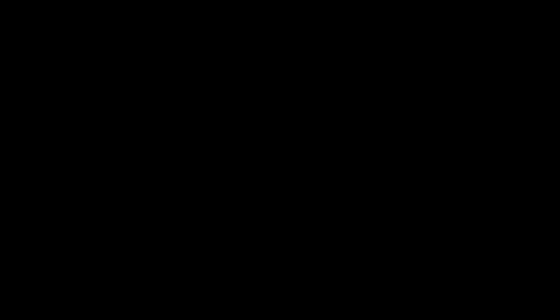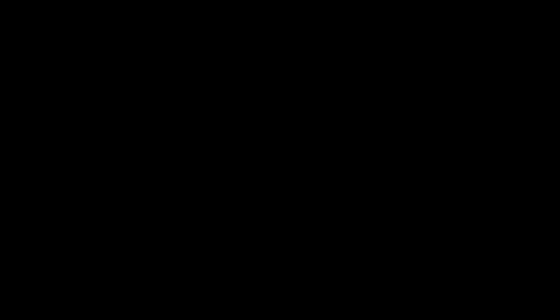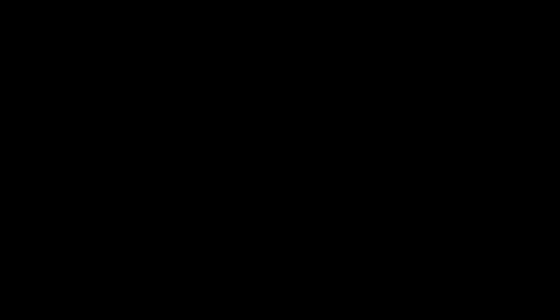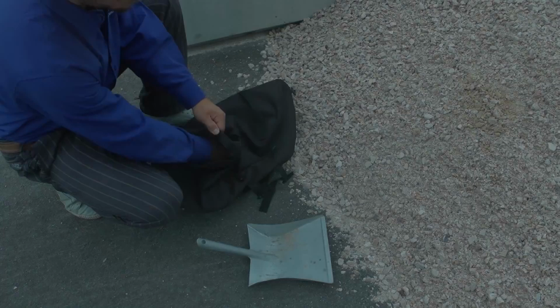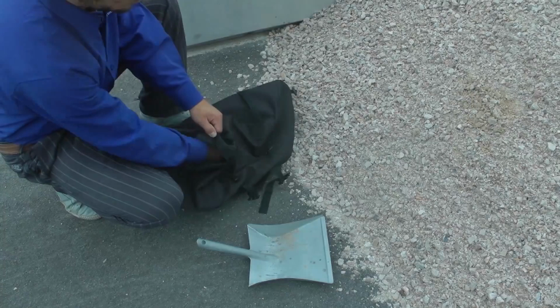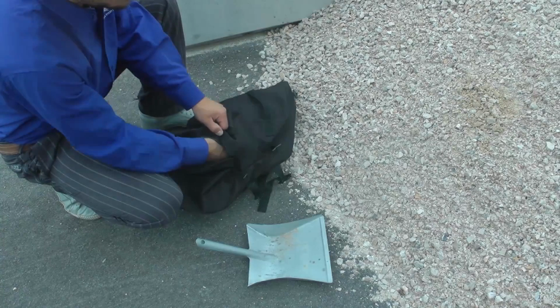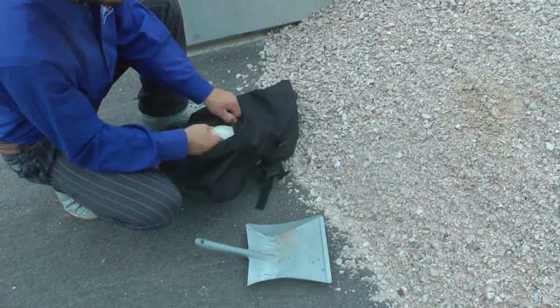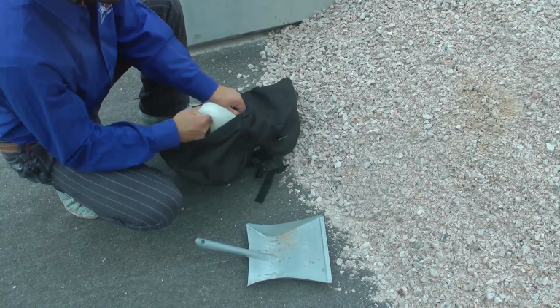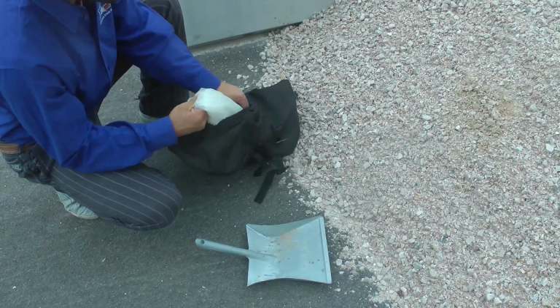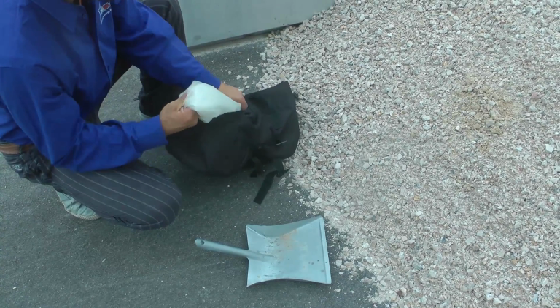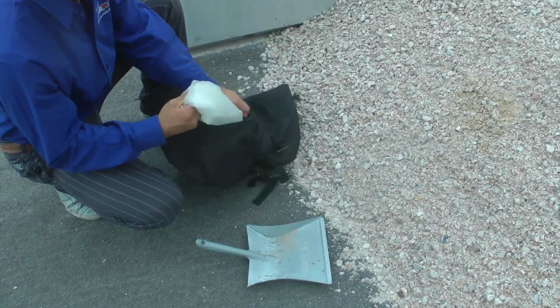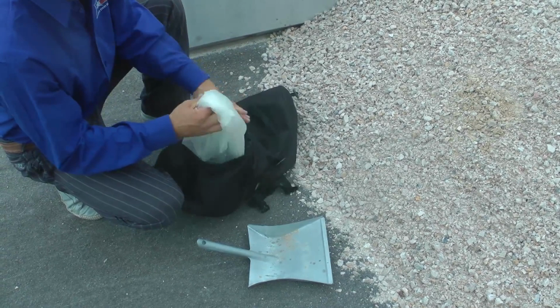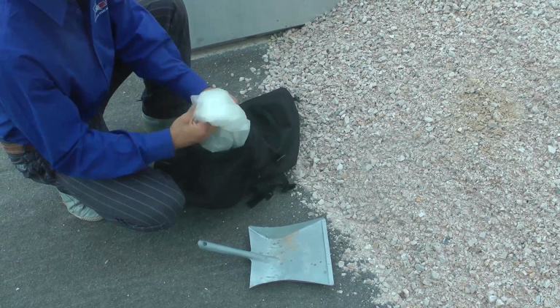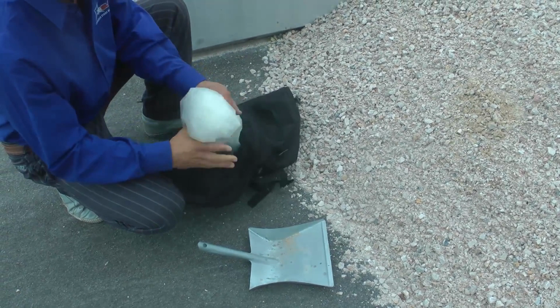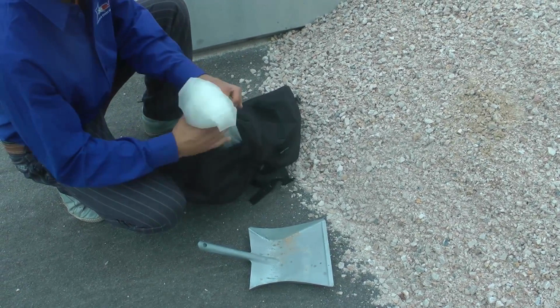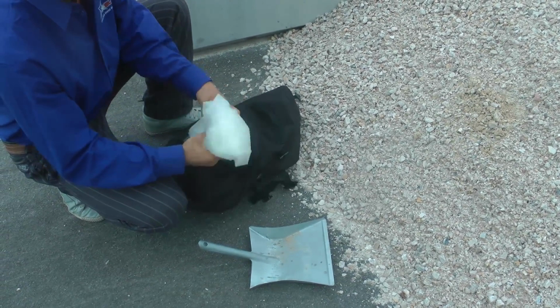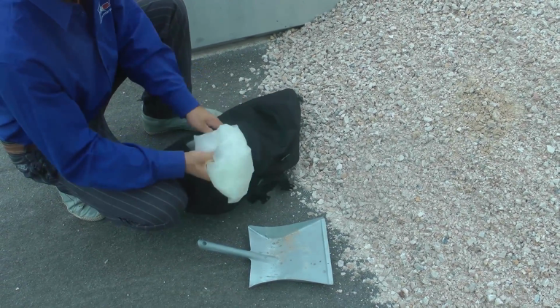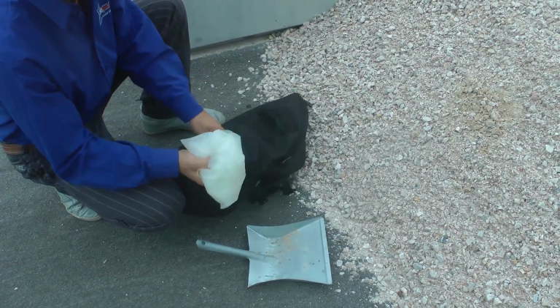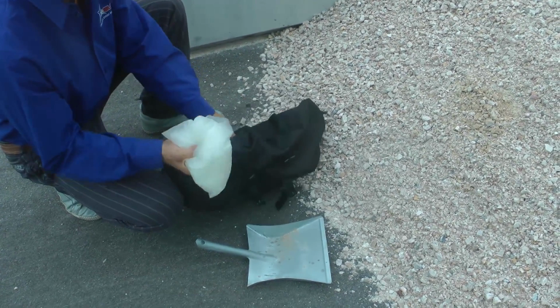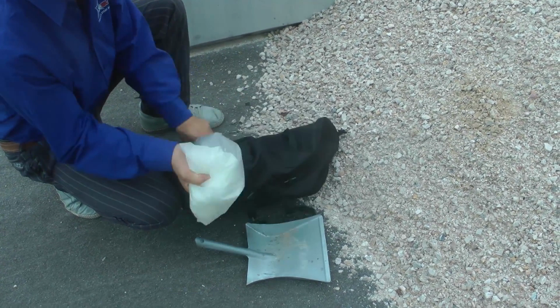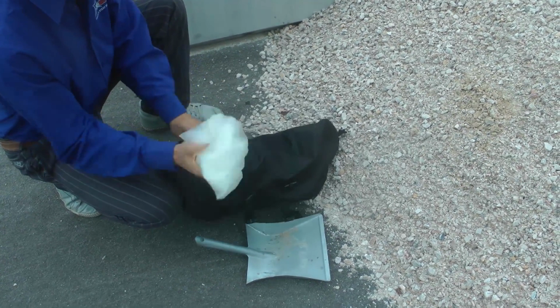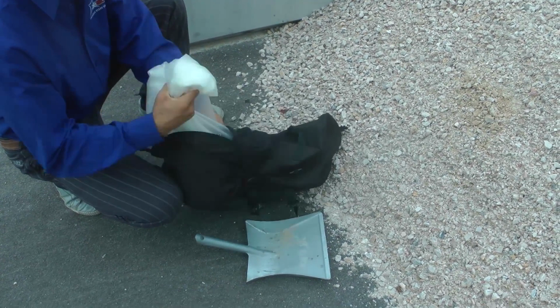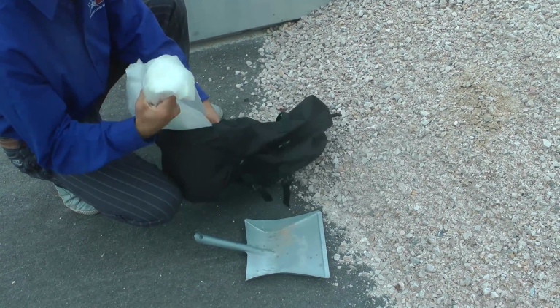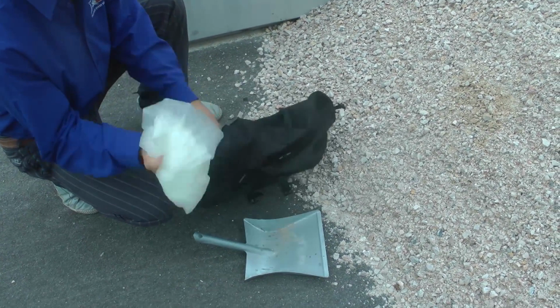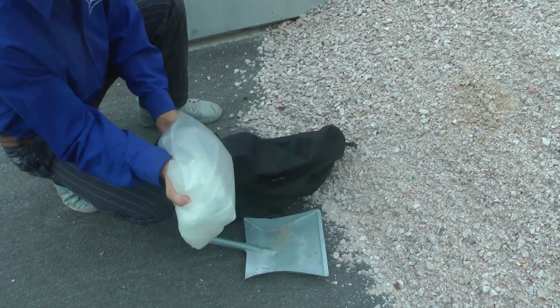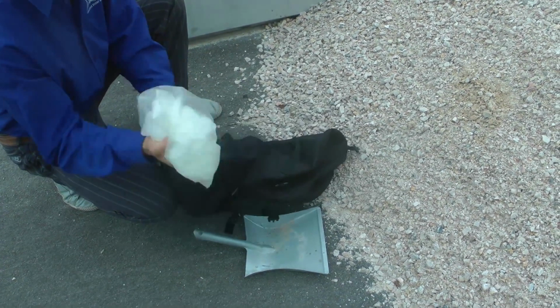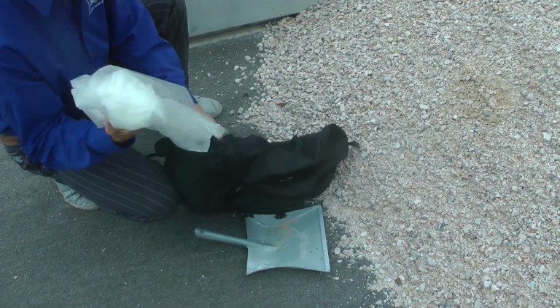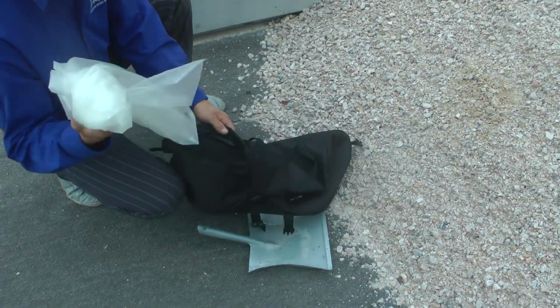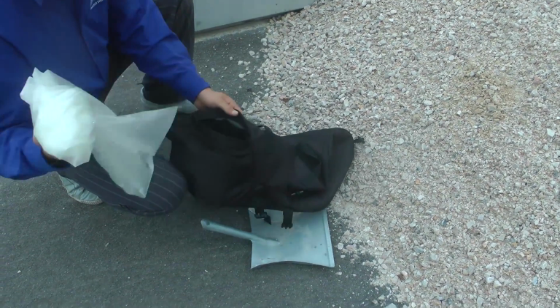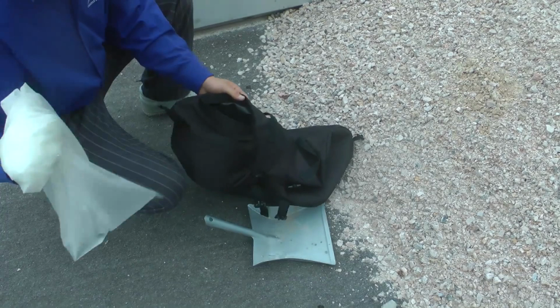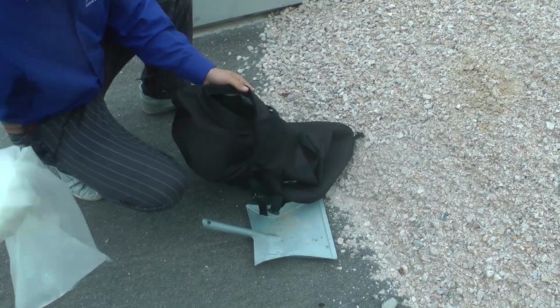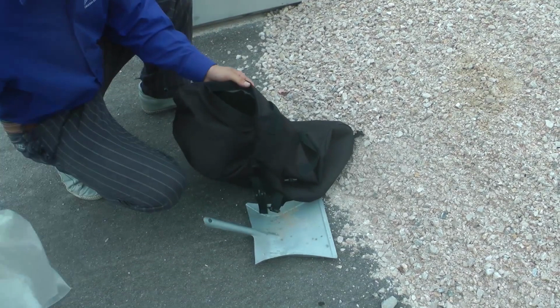If you choose to fill the tube ballast with sand, first remove the water bladder to ensure that it does not become damaged.